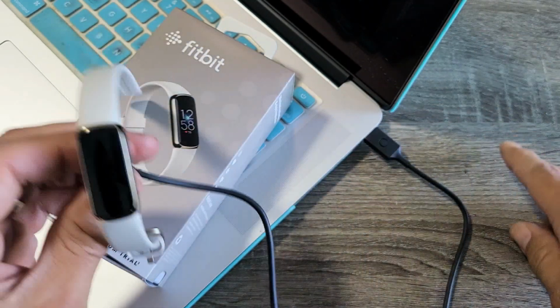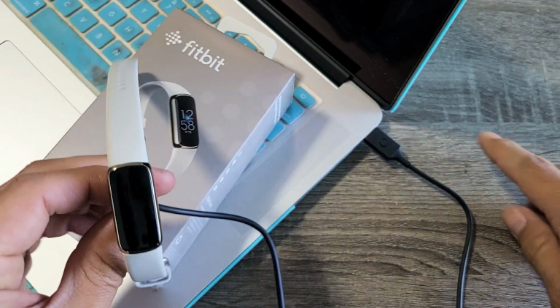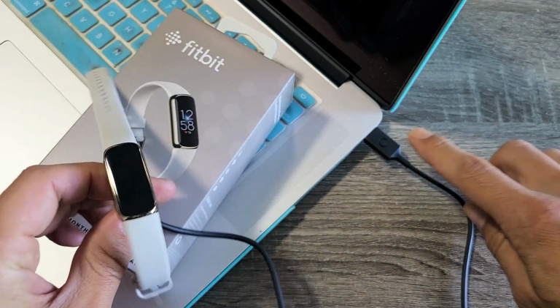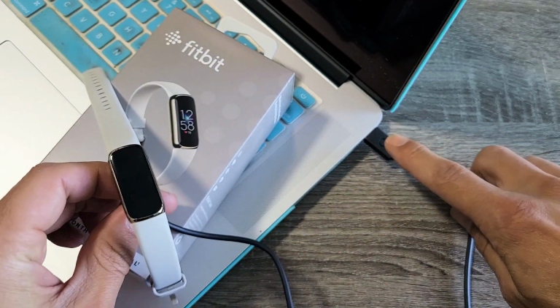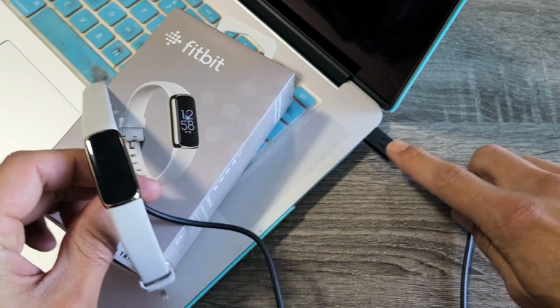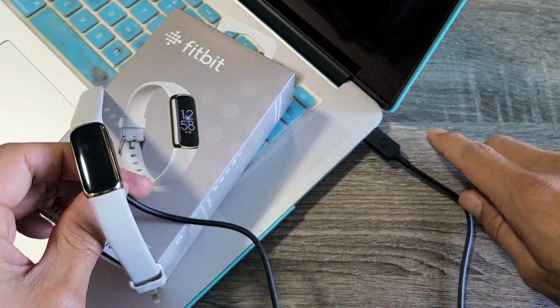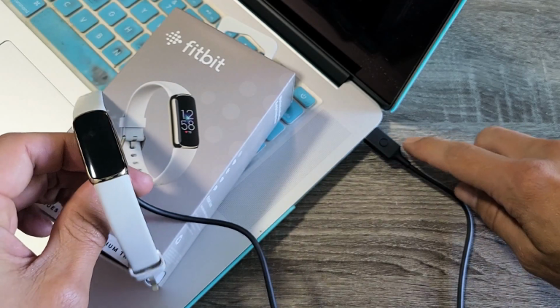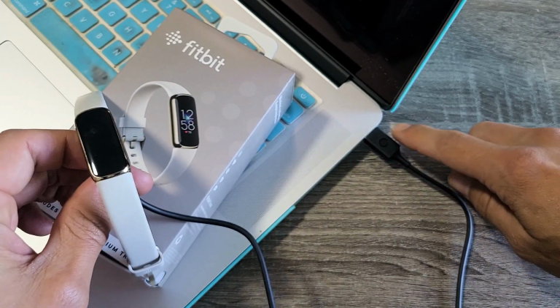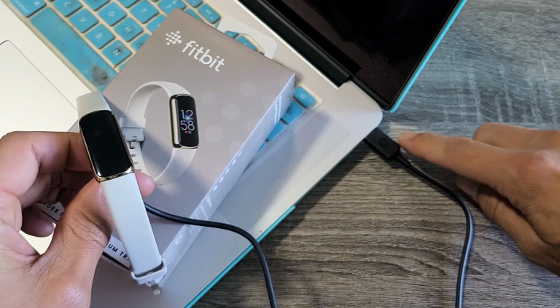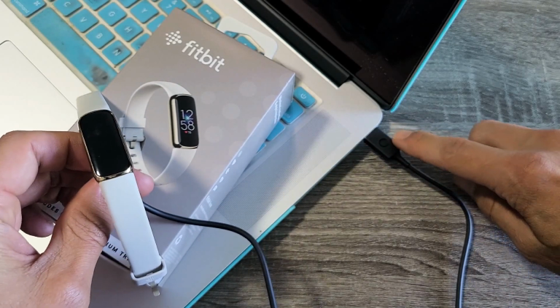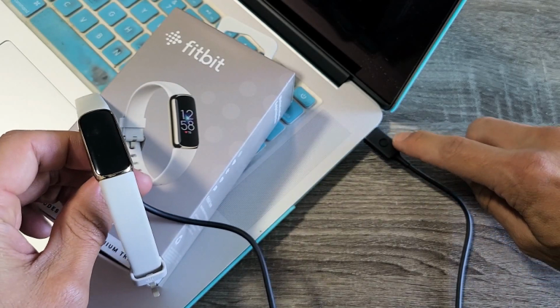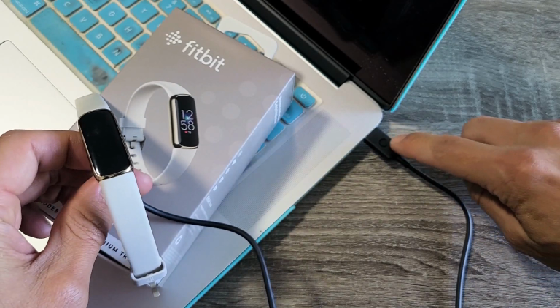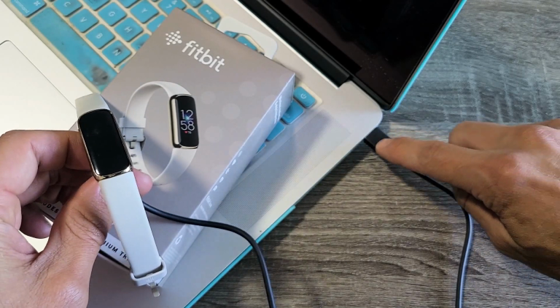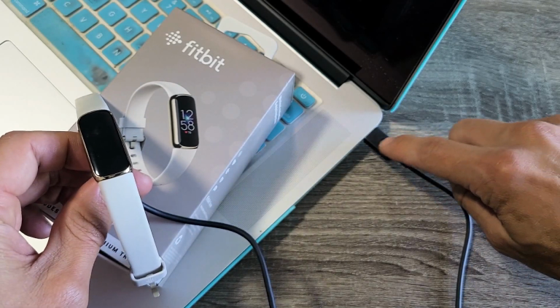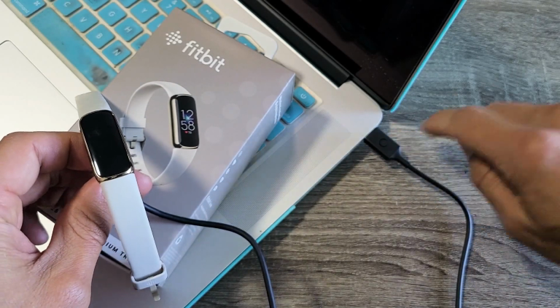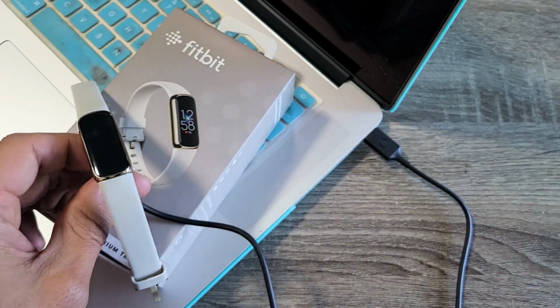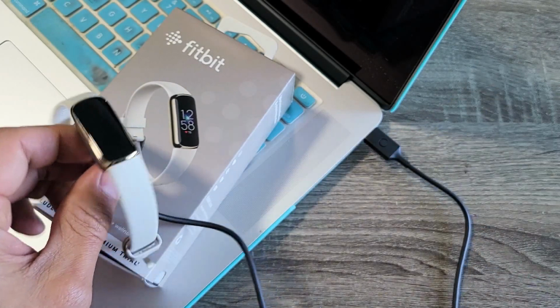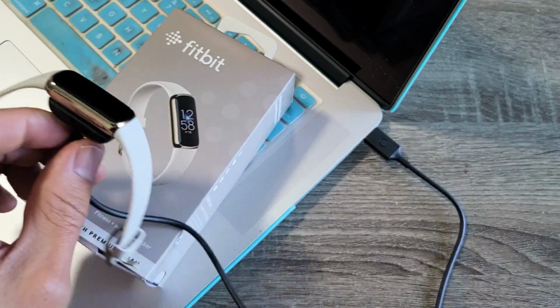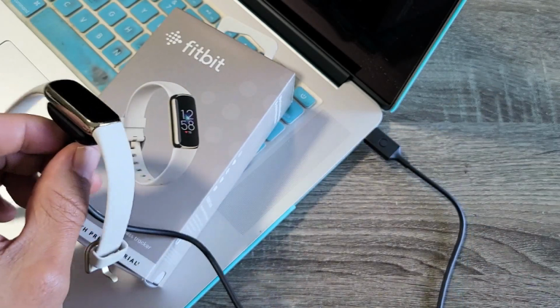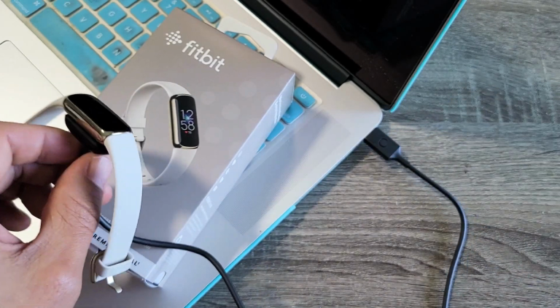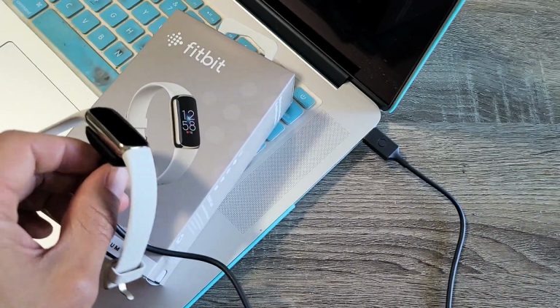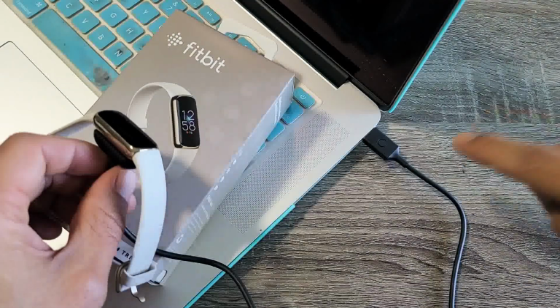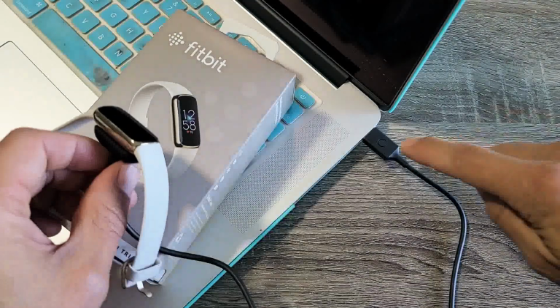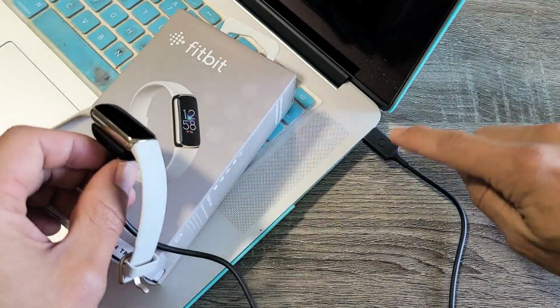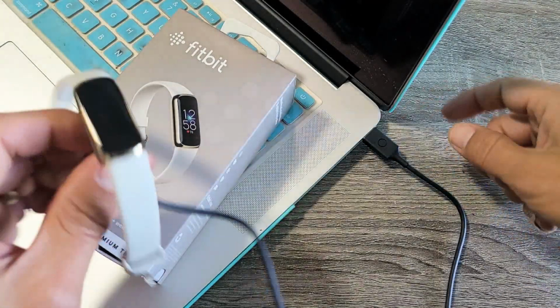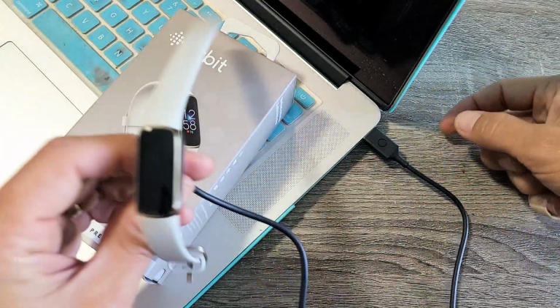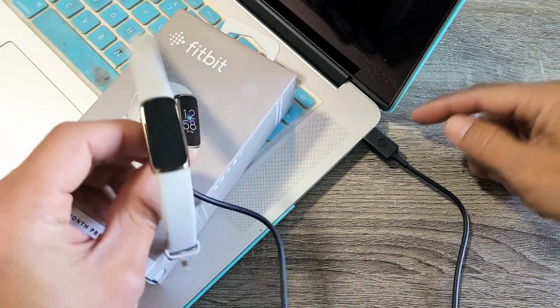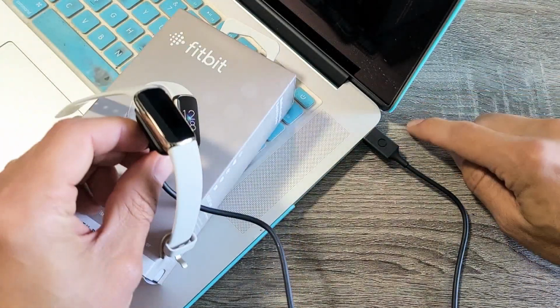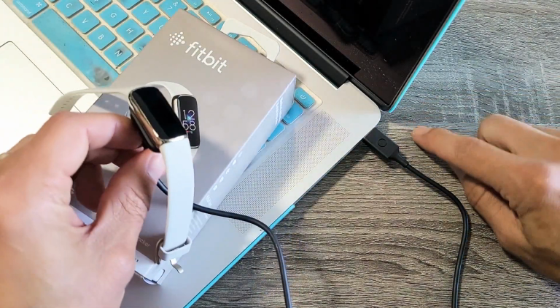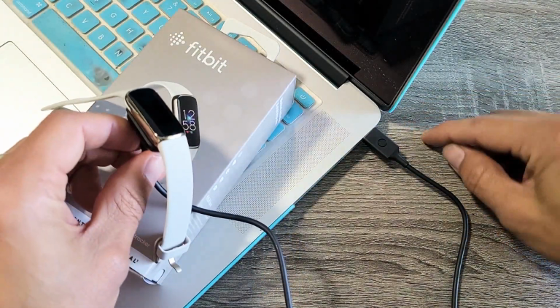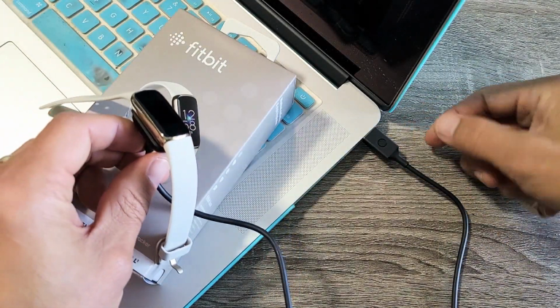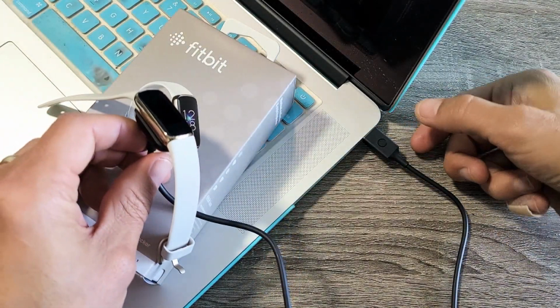Now if you look at the USB-A part here, there's a little round button right here. Now what you want to do is press it.